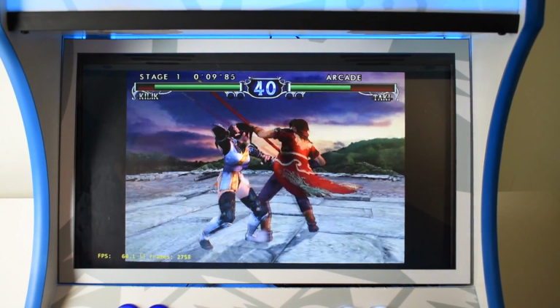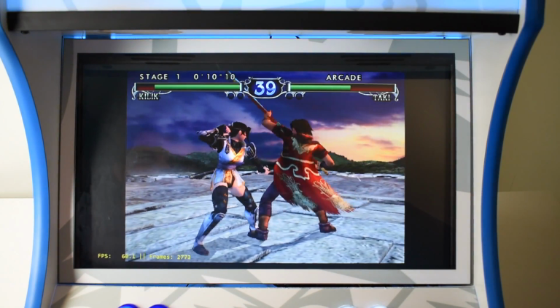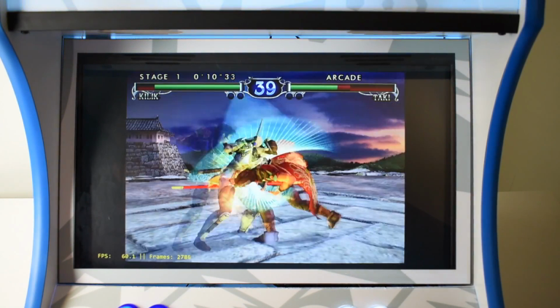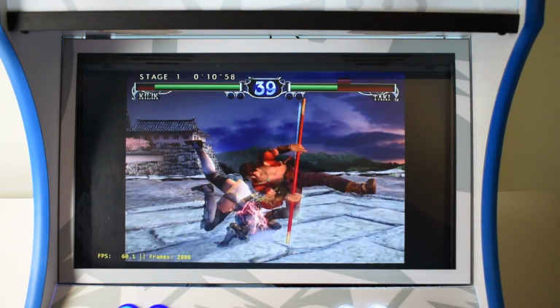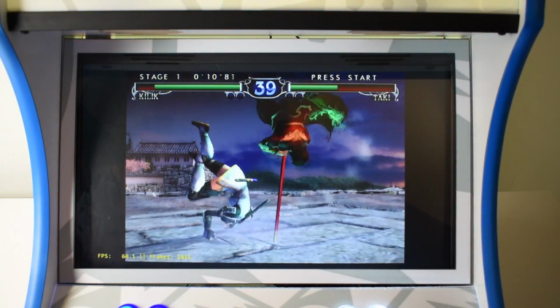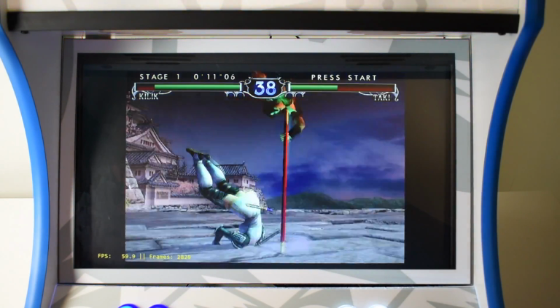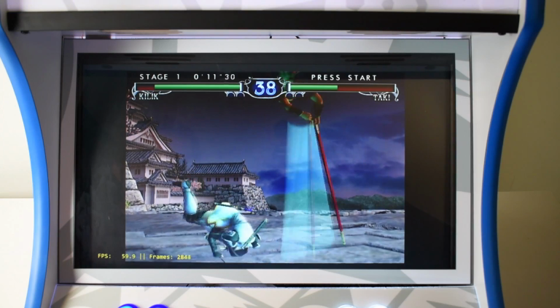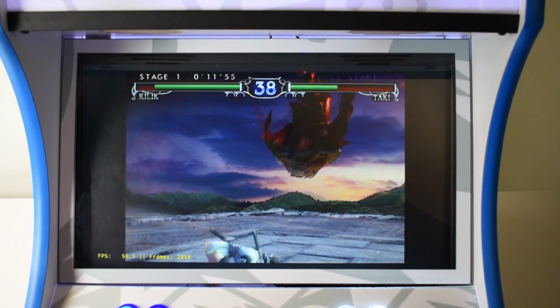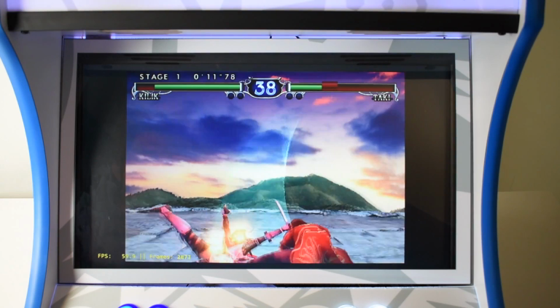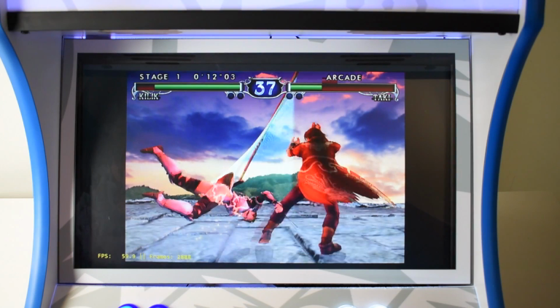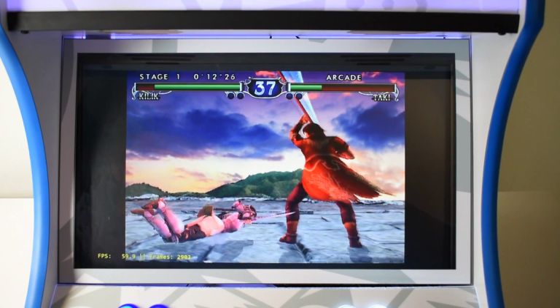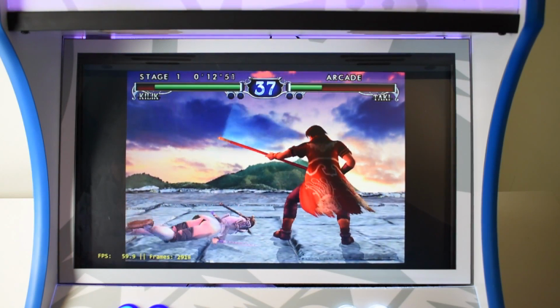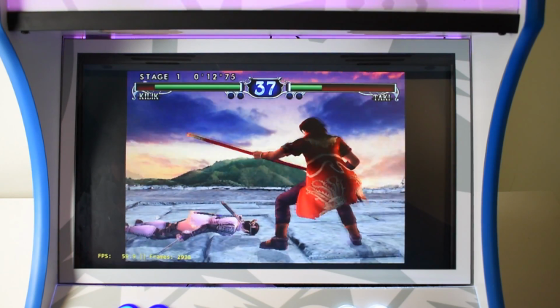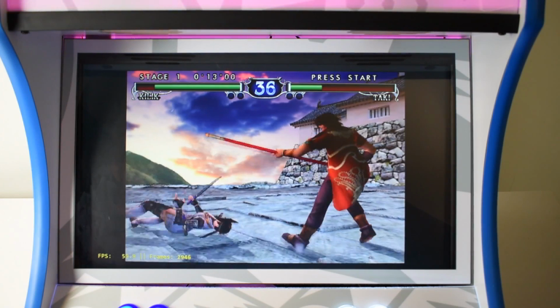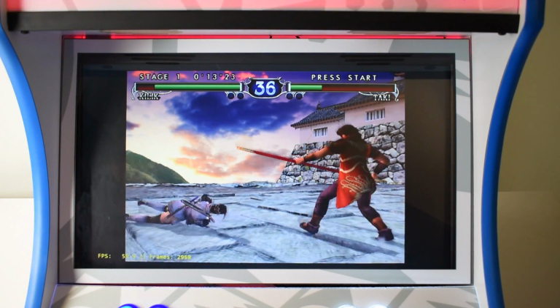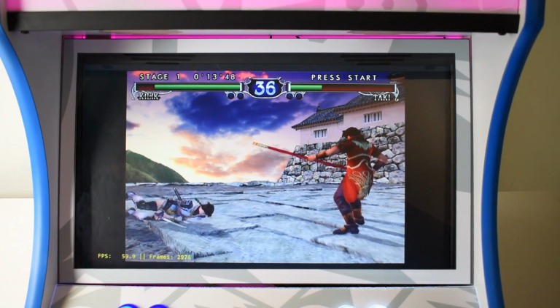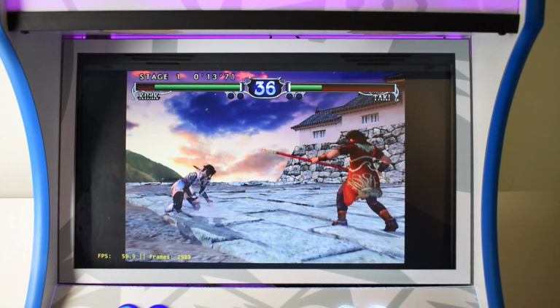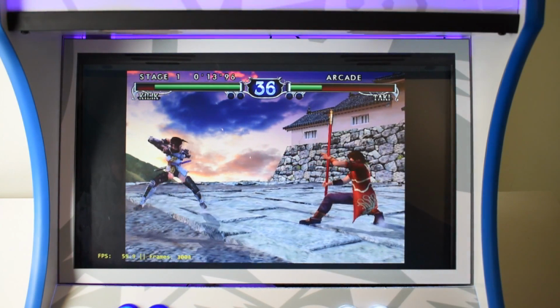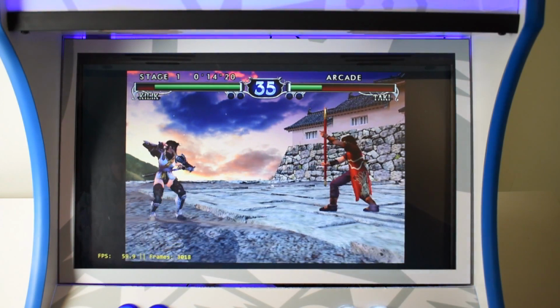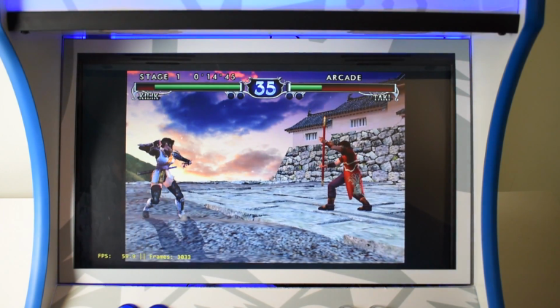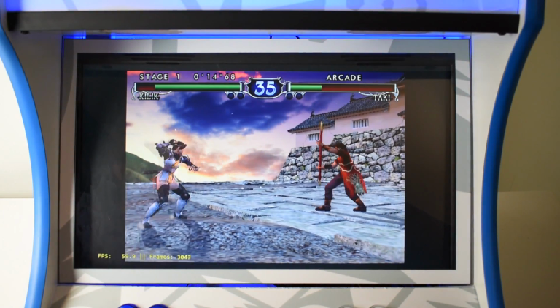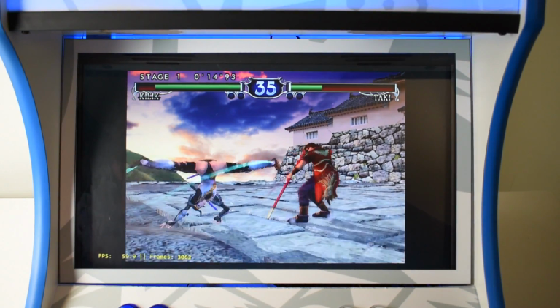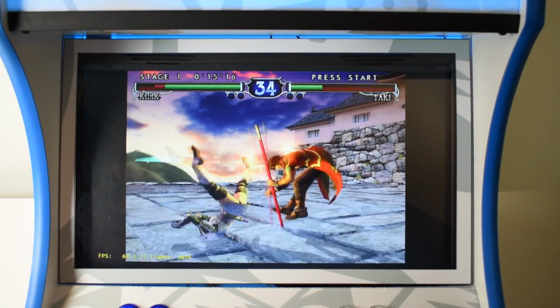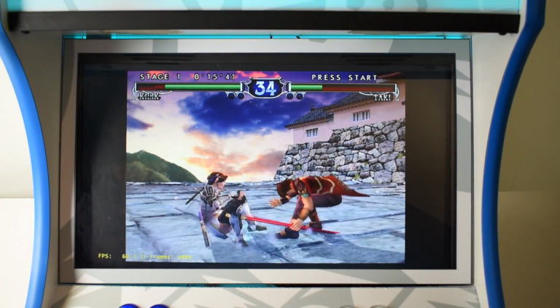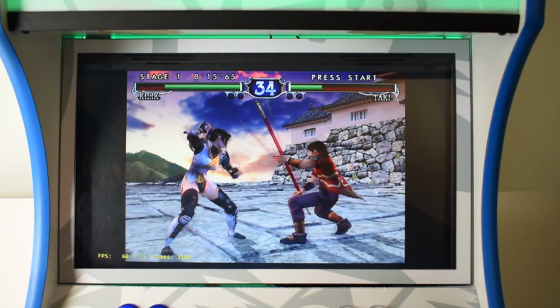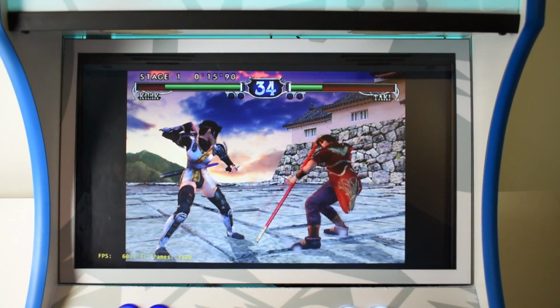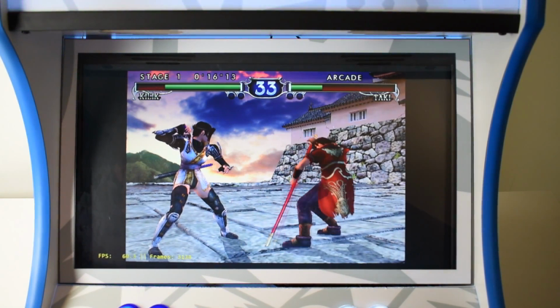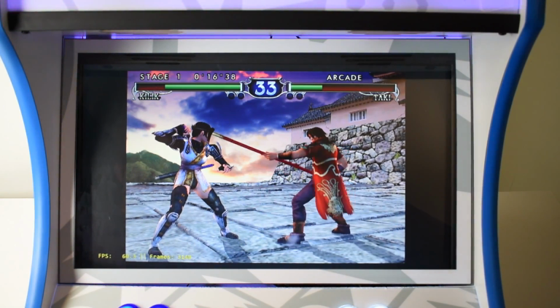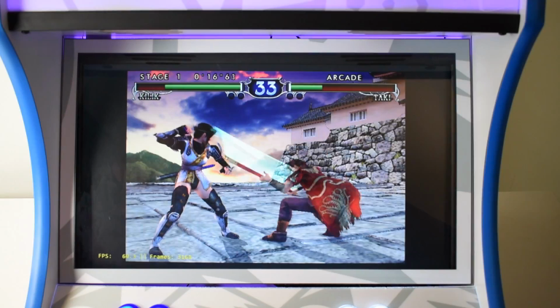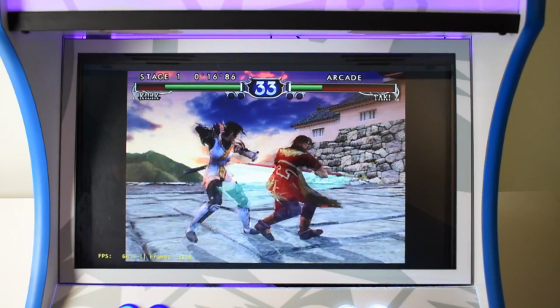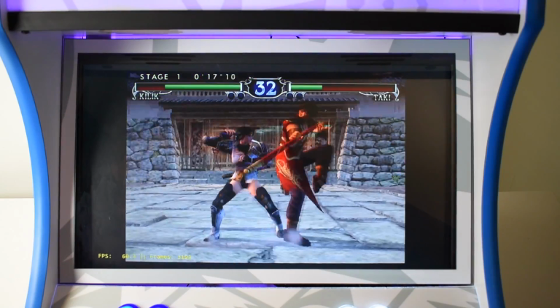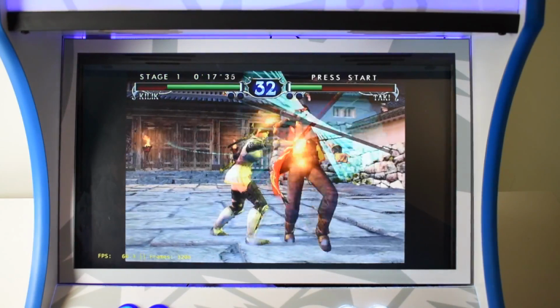Dreamcast also plays at 60fps. I've been doing some Marvel vs. Capcom 2 using NullDC with no trouble at all.